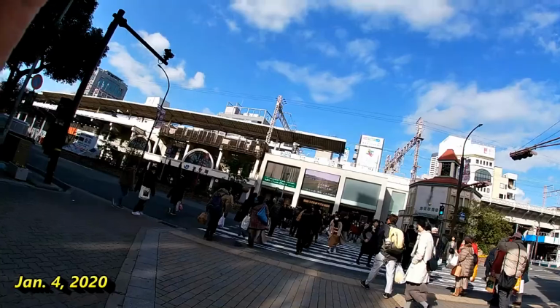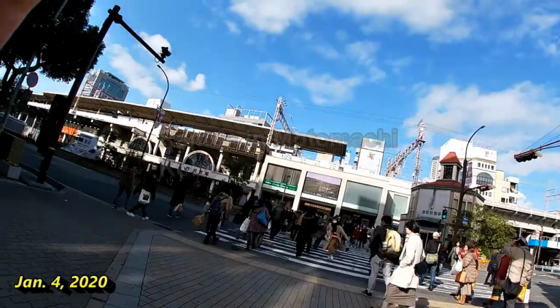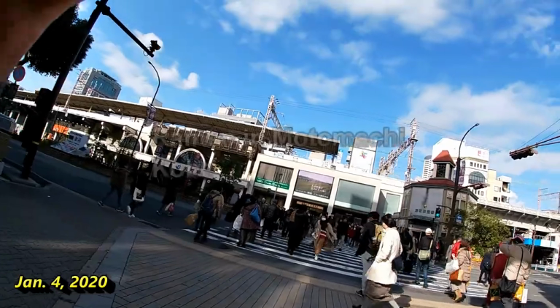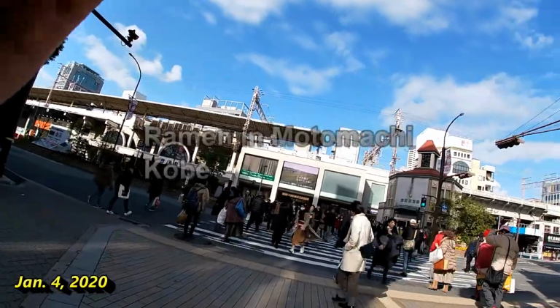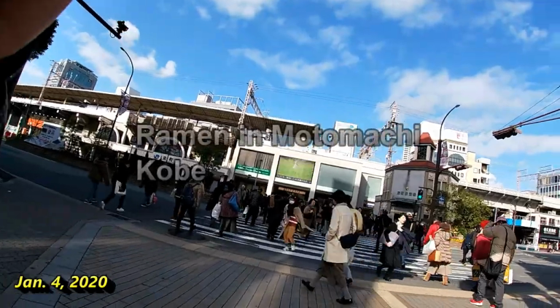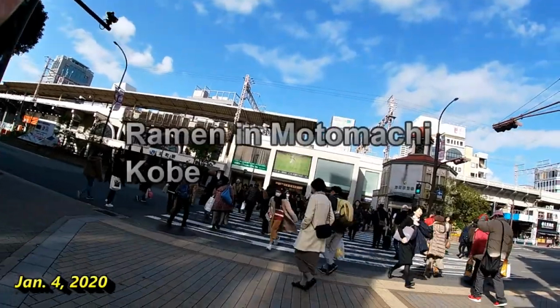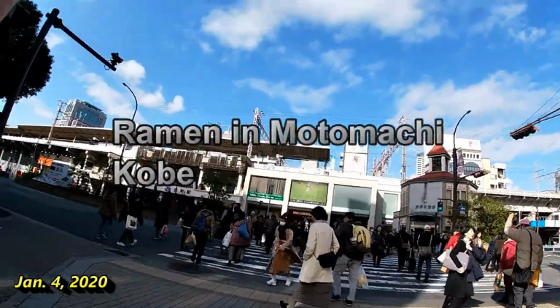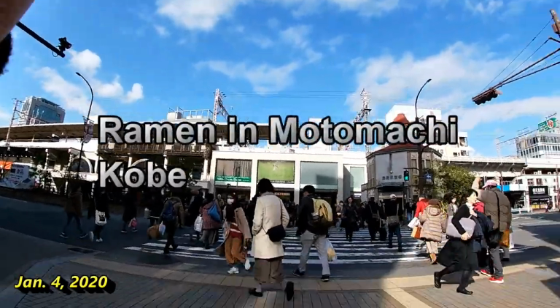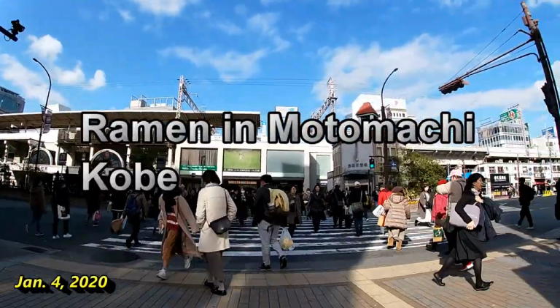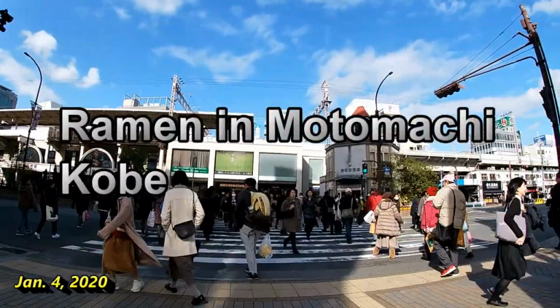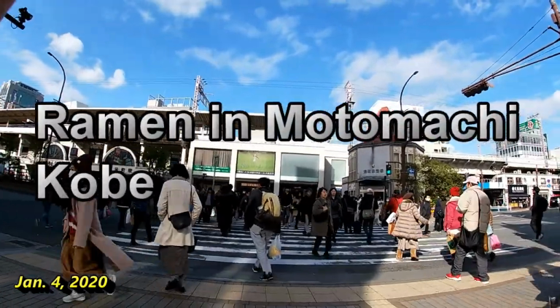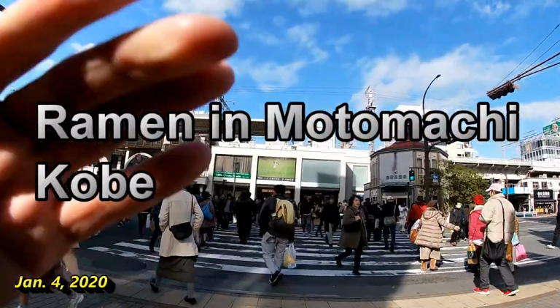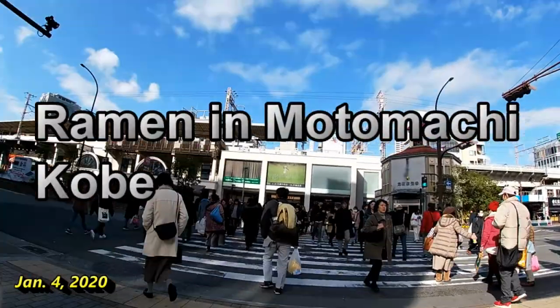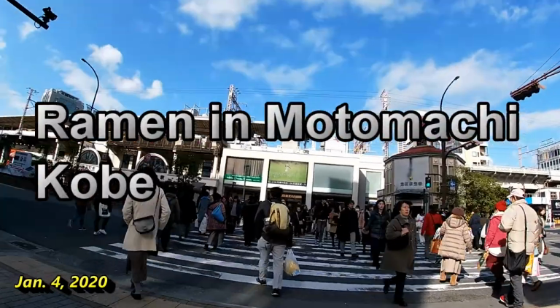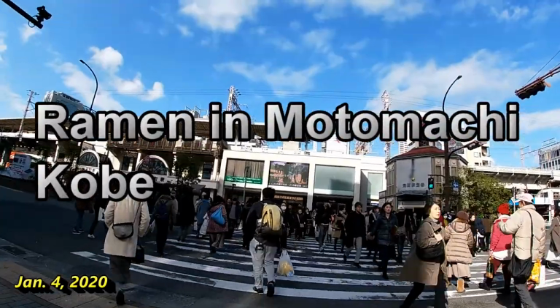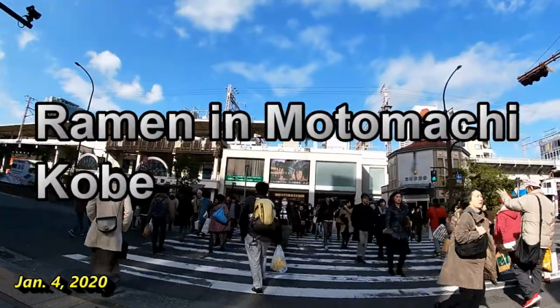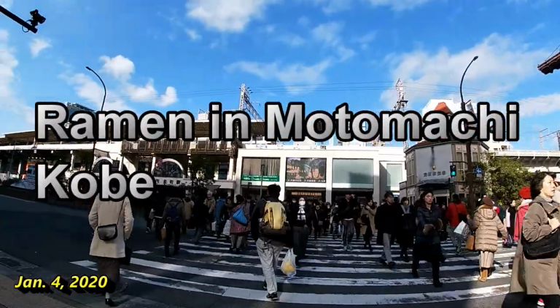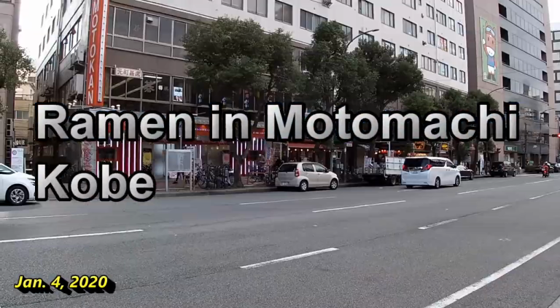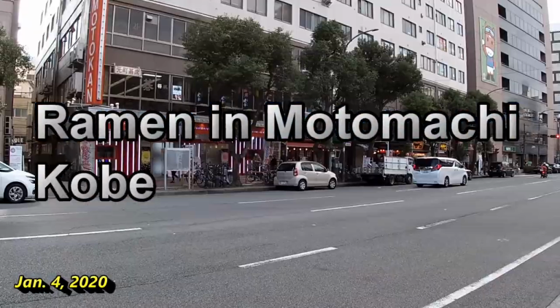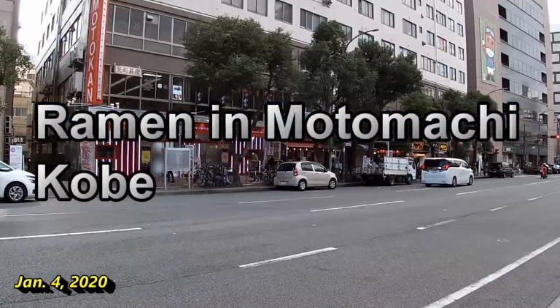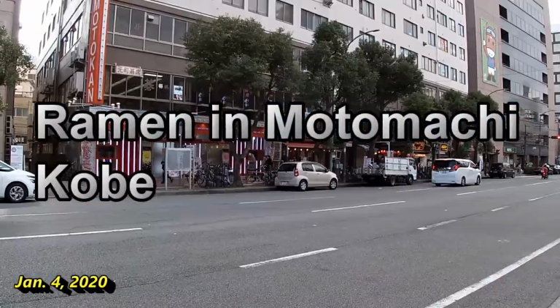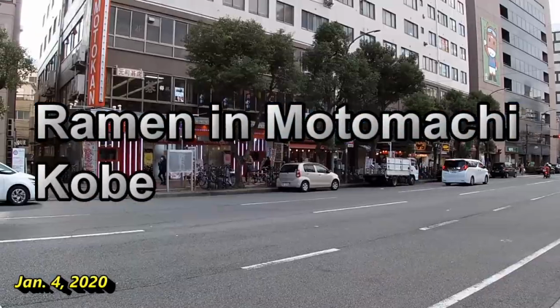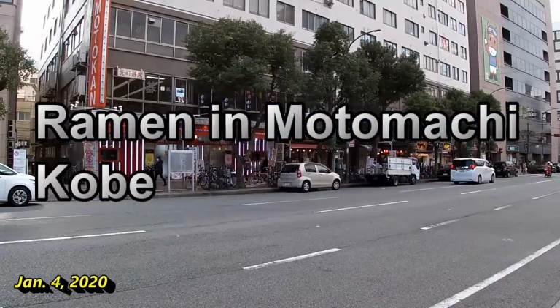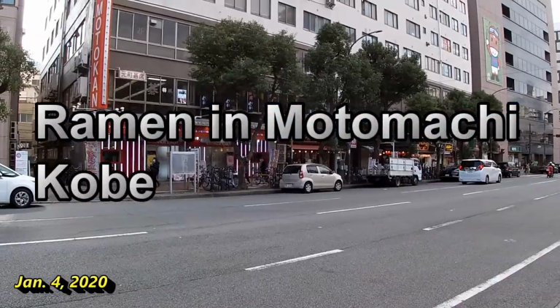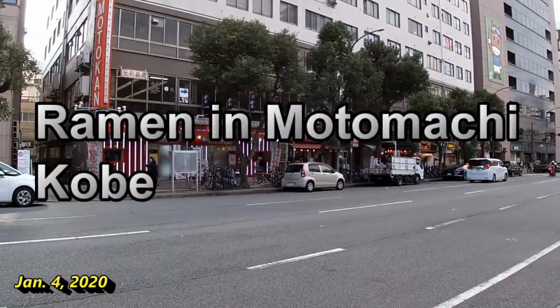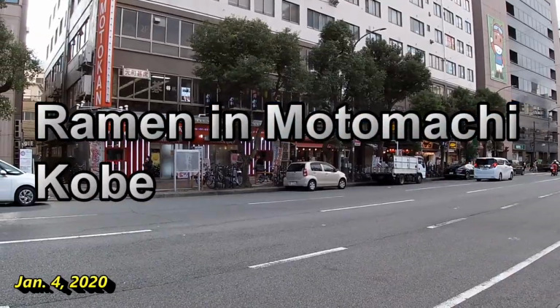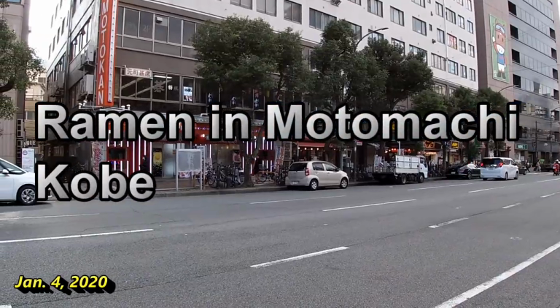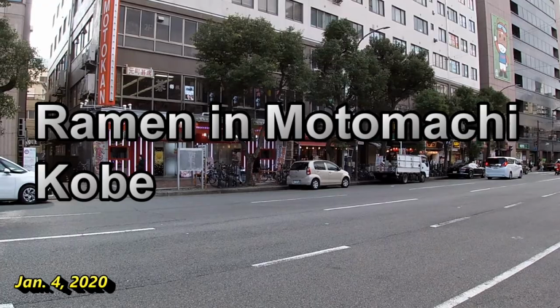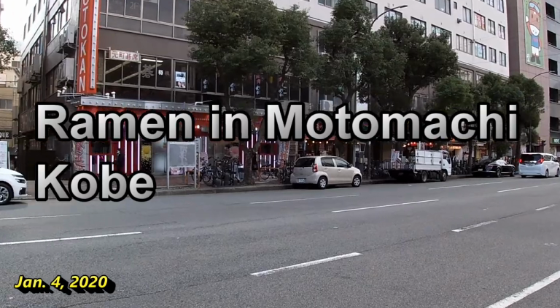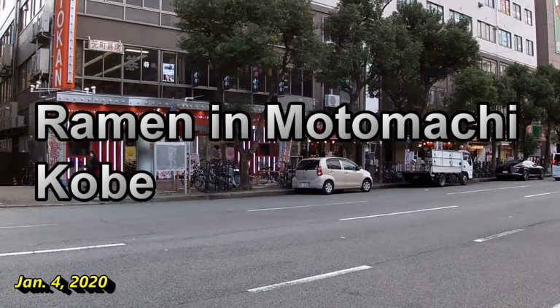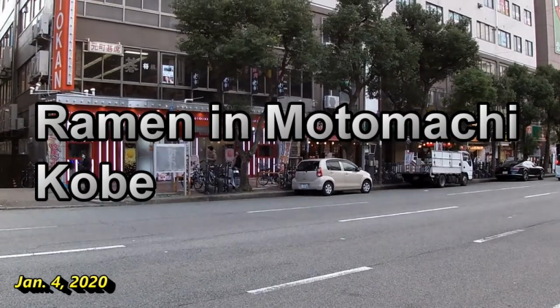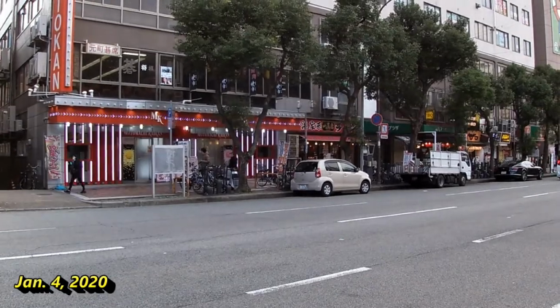This is Motomachi. I am going to get some ramen over there. Yeah!